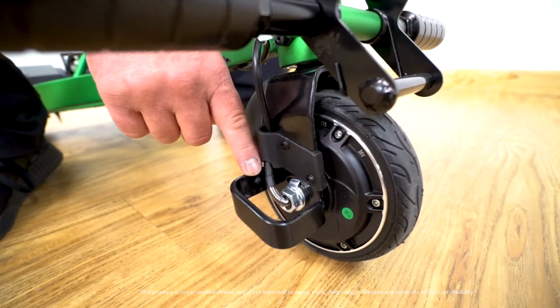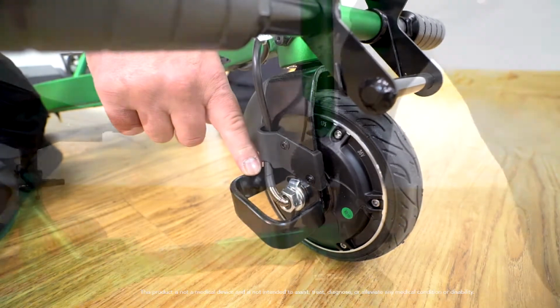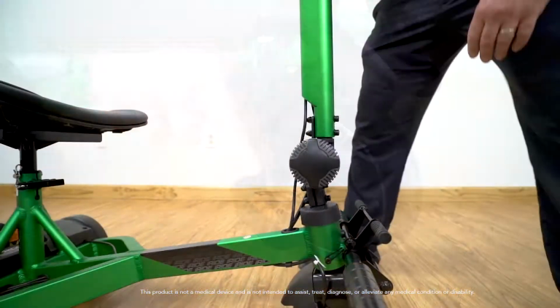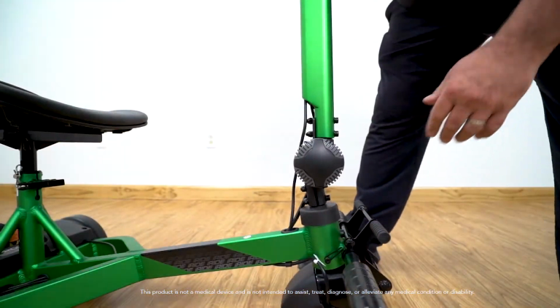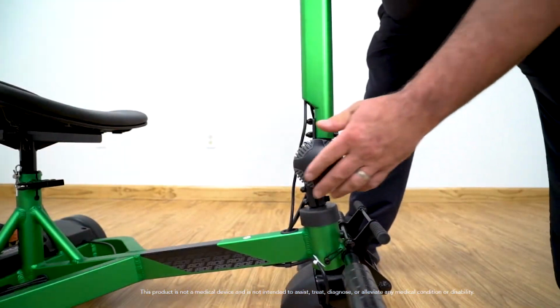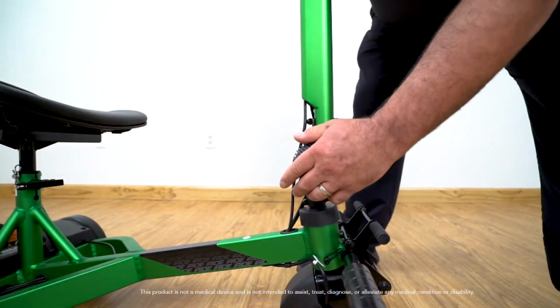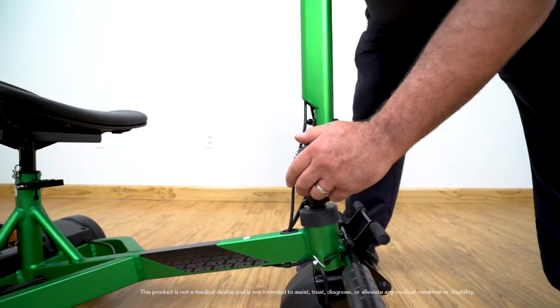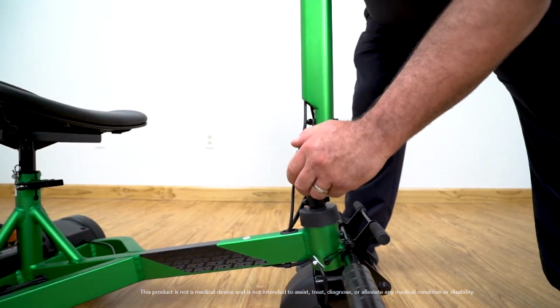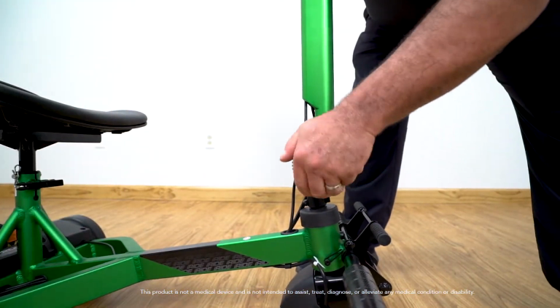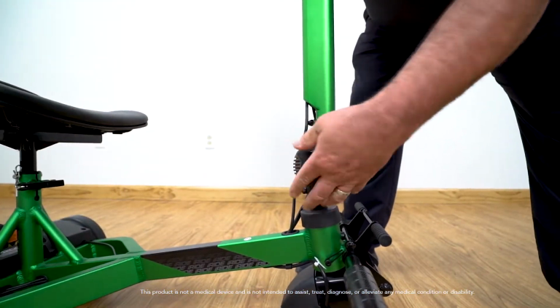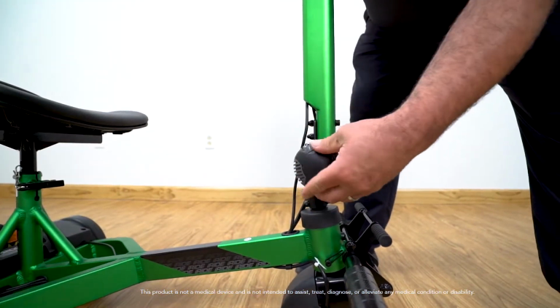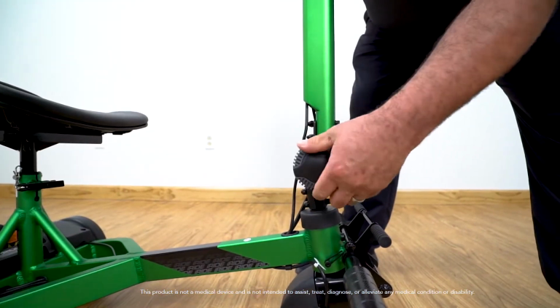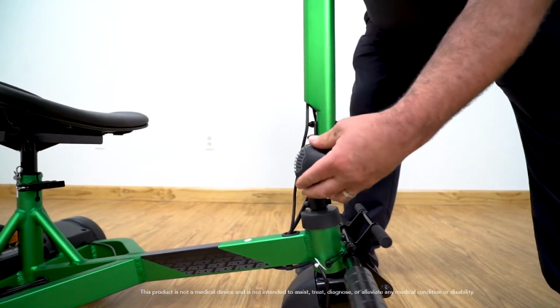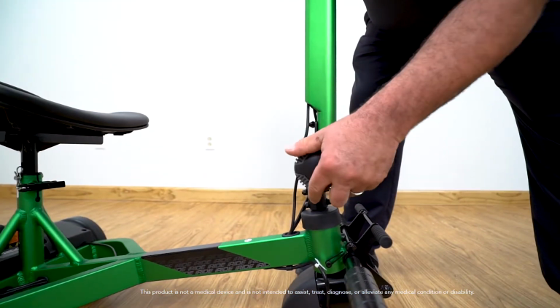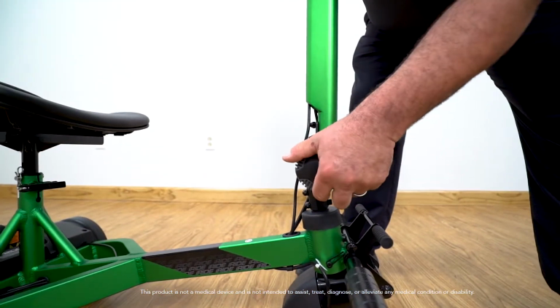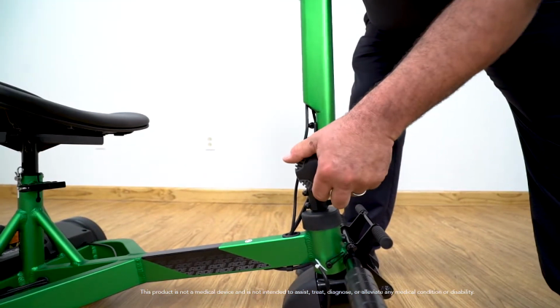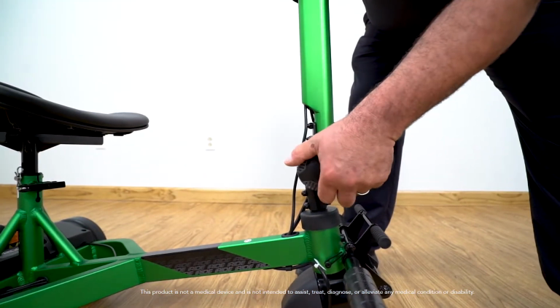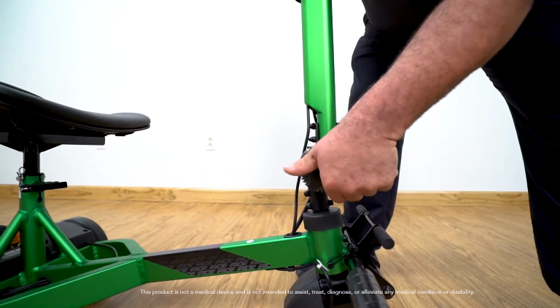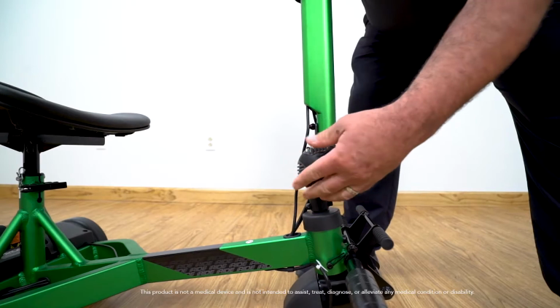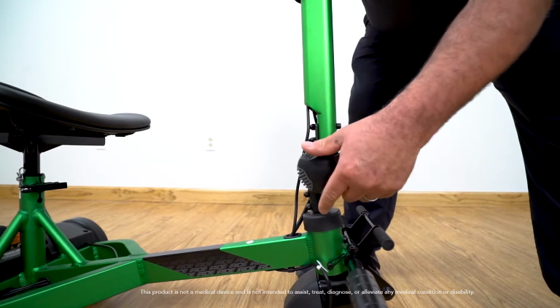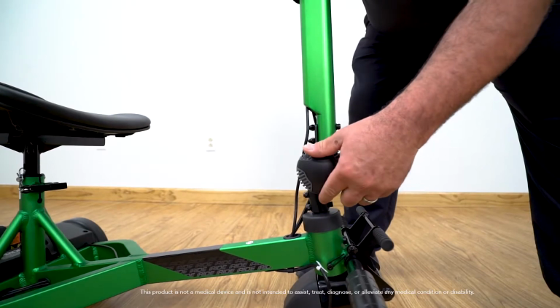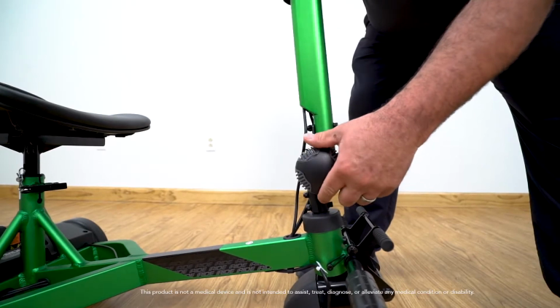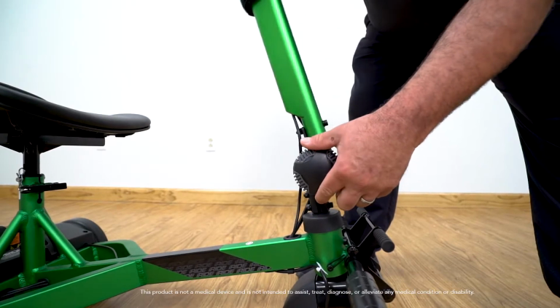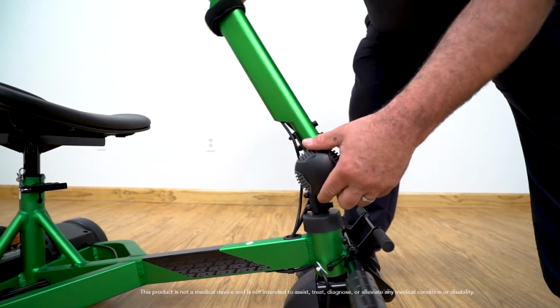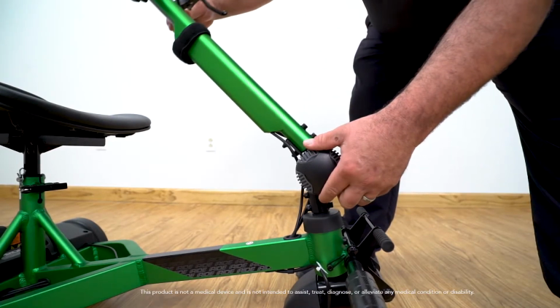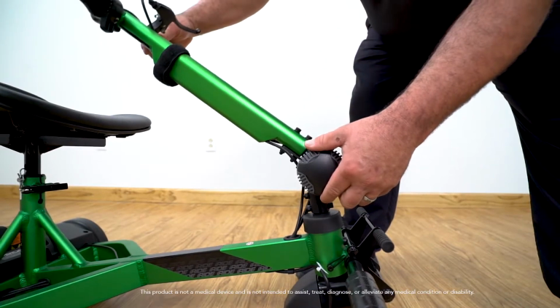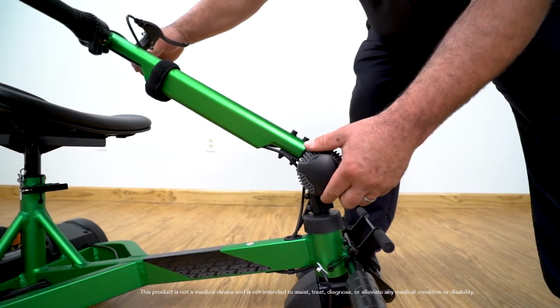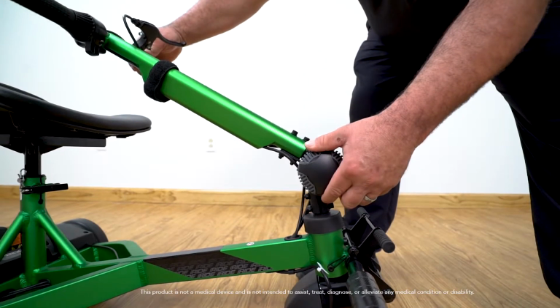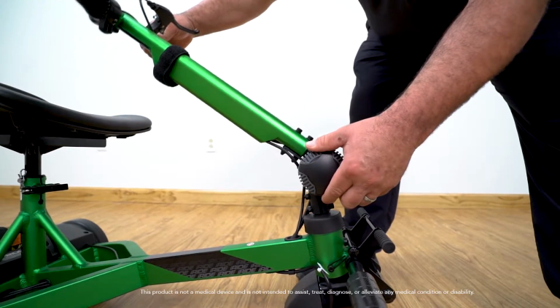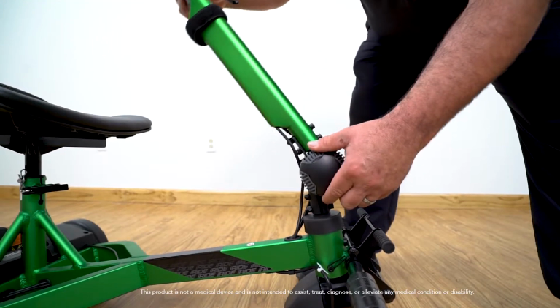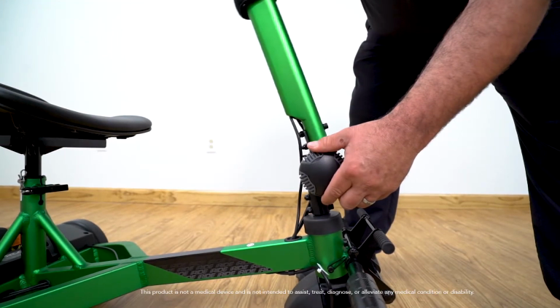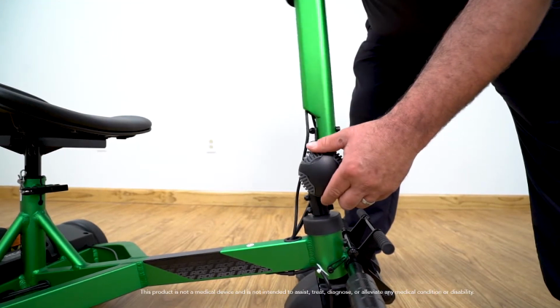To adjust the tiller, simply loosen the tiller adjustment knob, then lower or raise the tiller to its desired position.